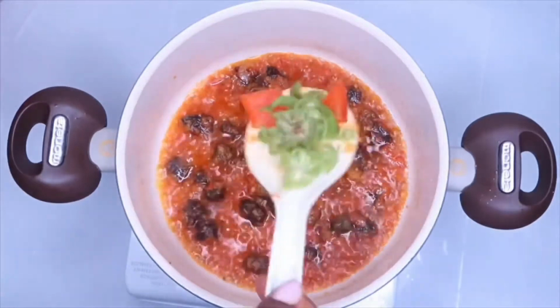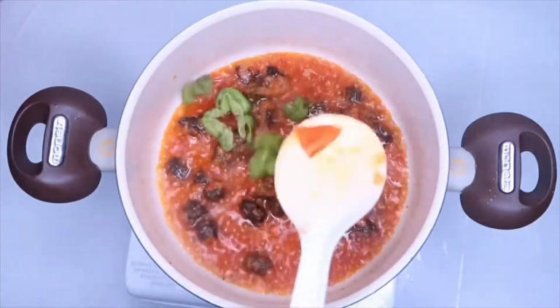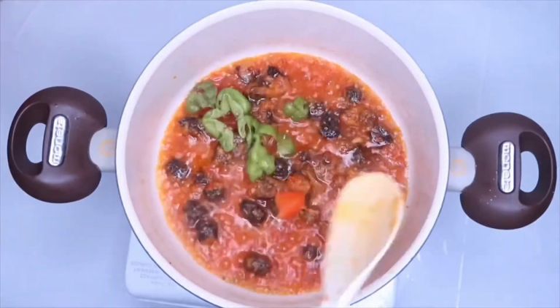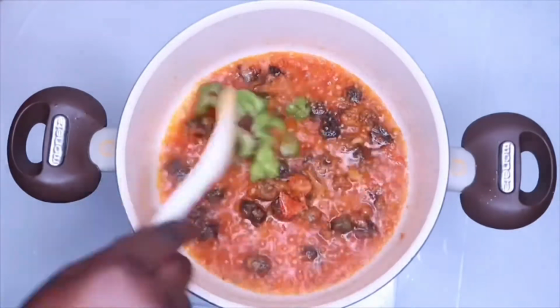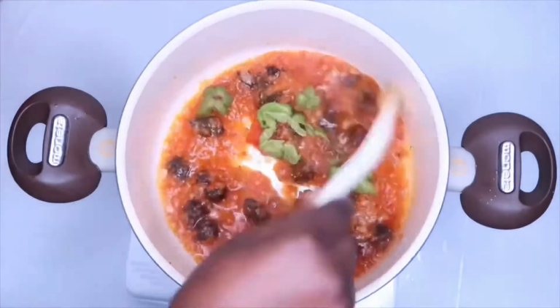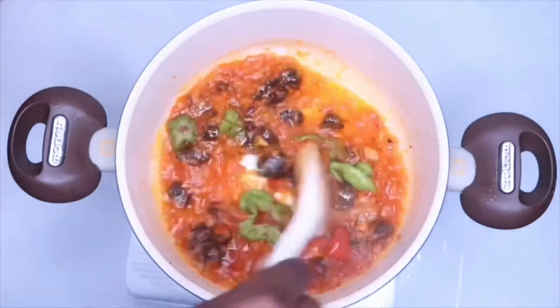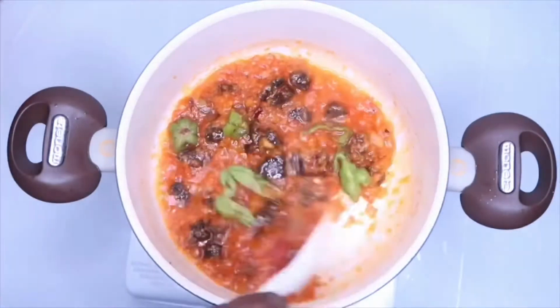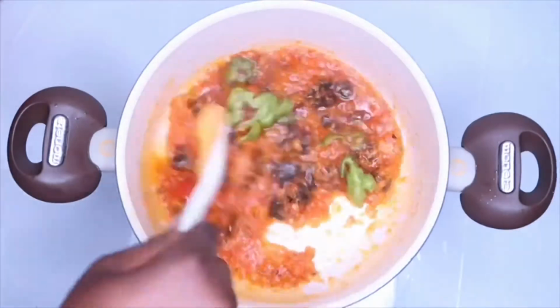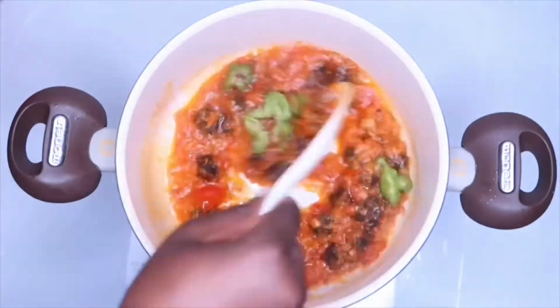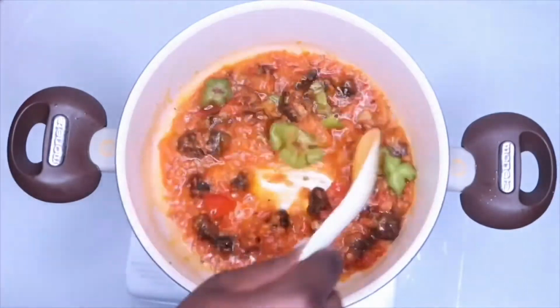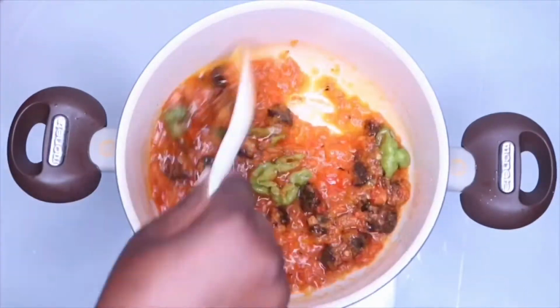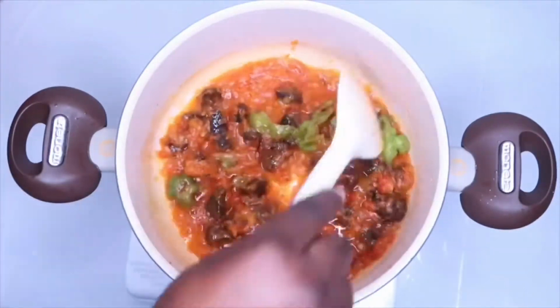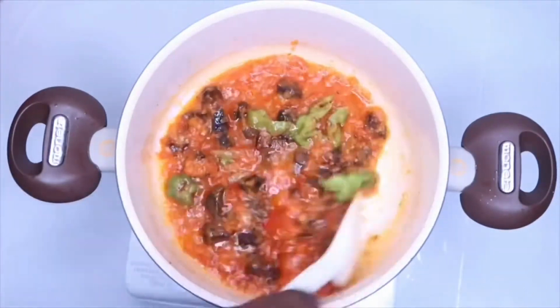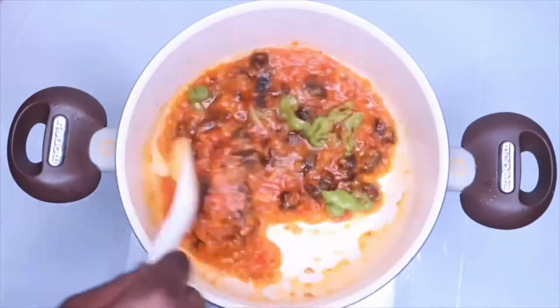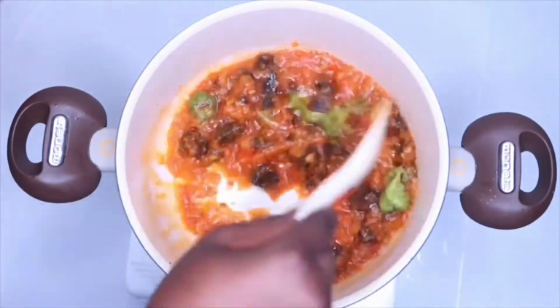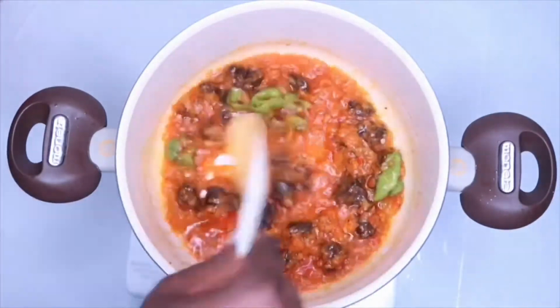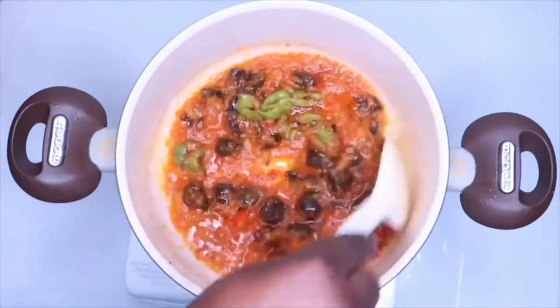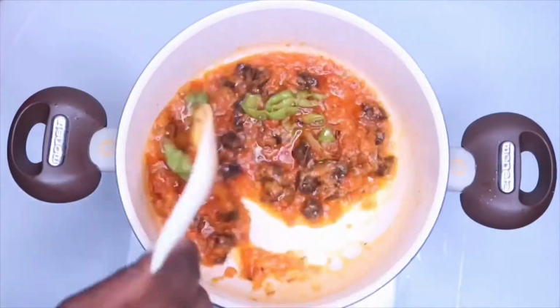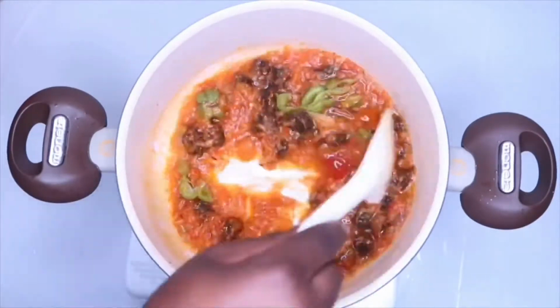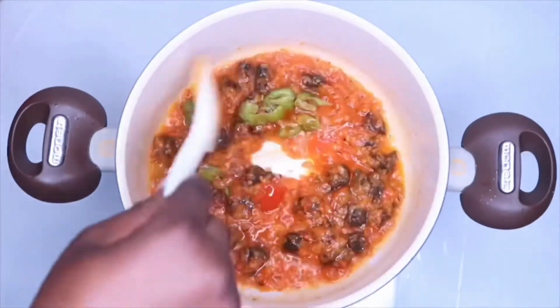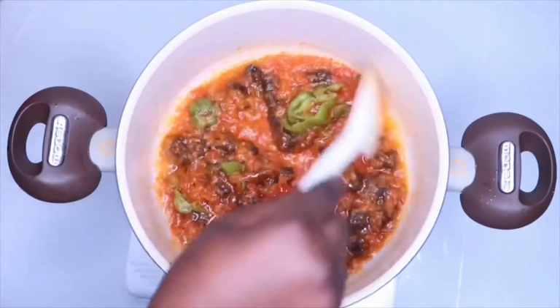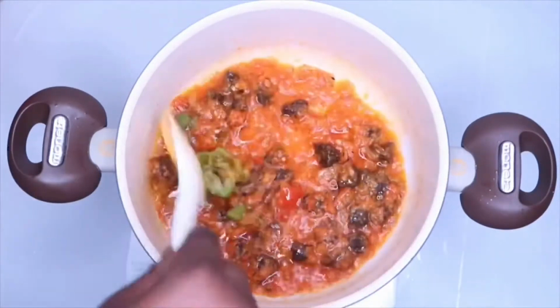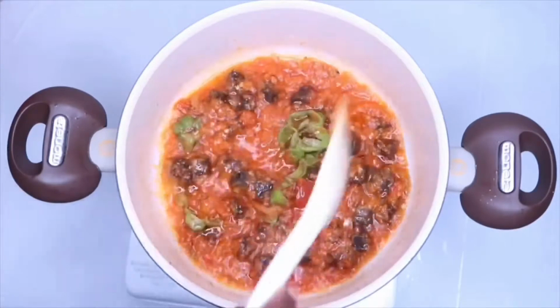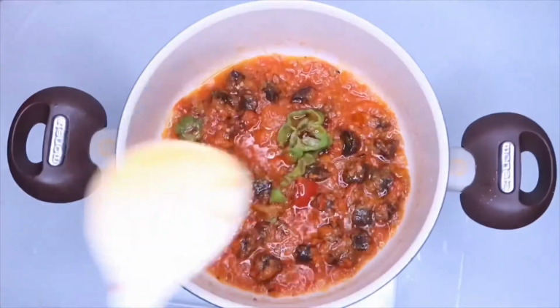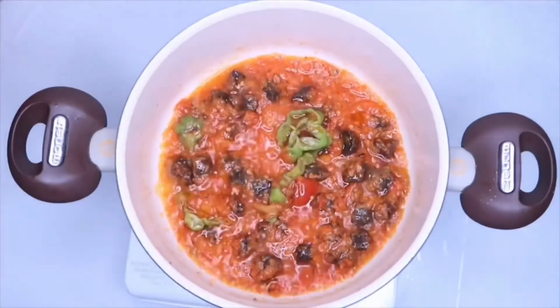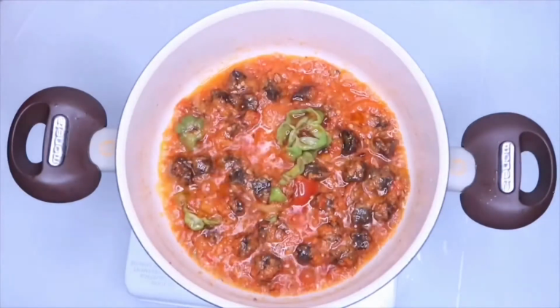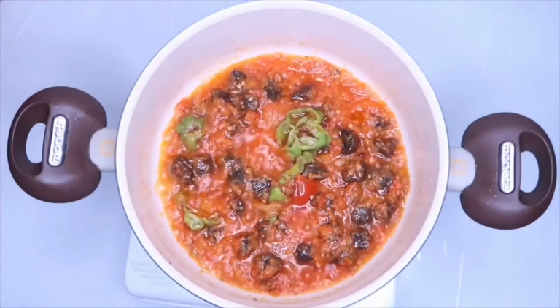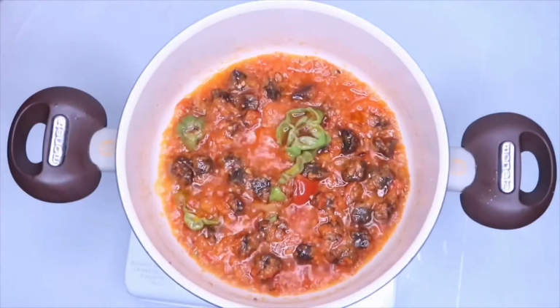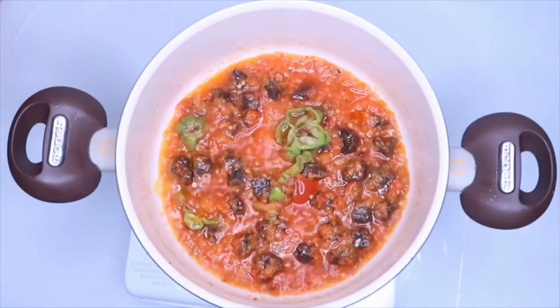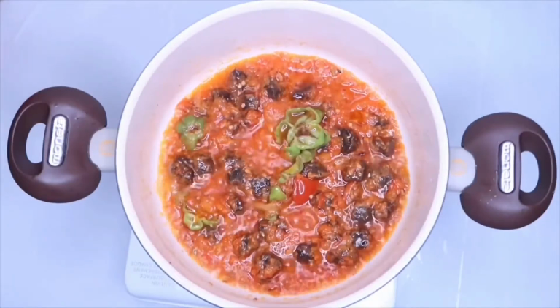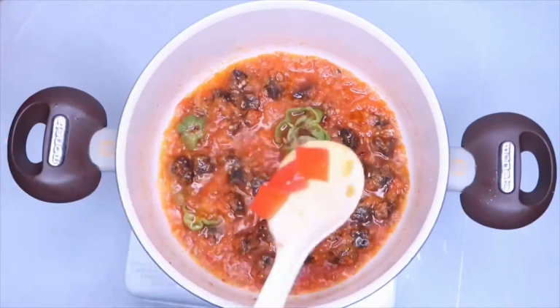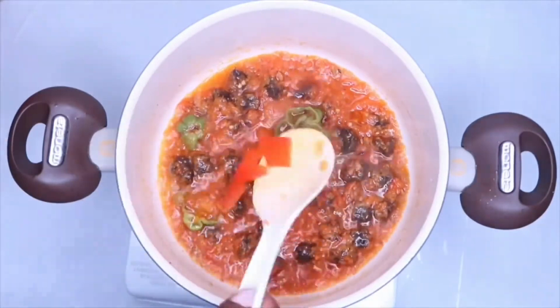Add more habanero pepper to the meal if you want it to have more heat. Make sure that you can handle the heat before you add it.